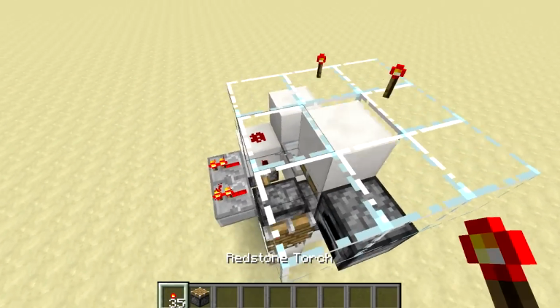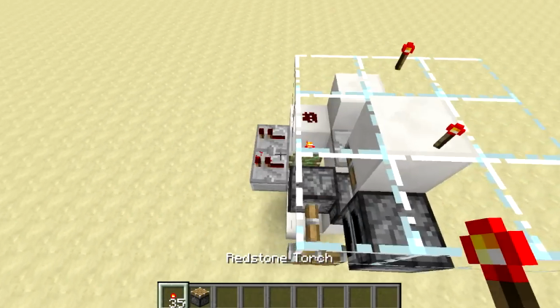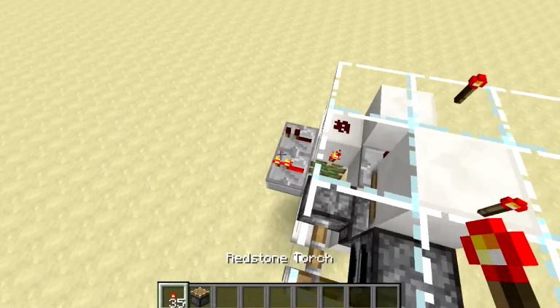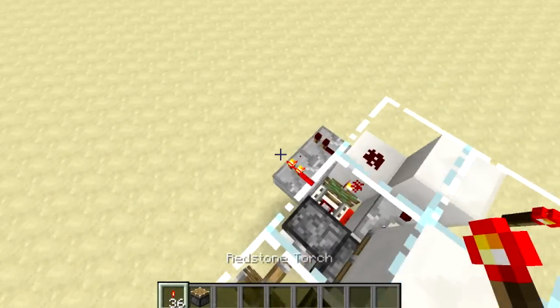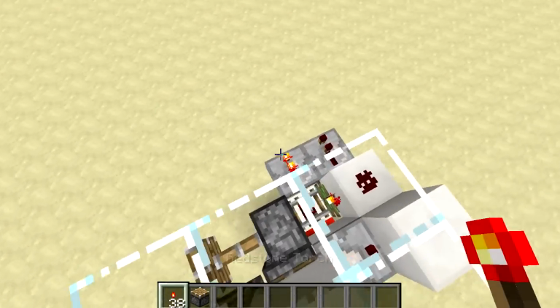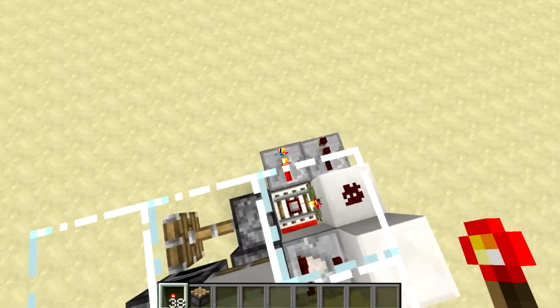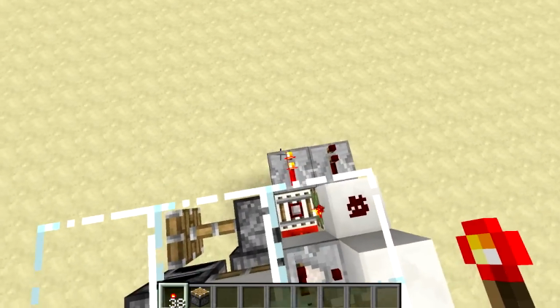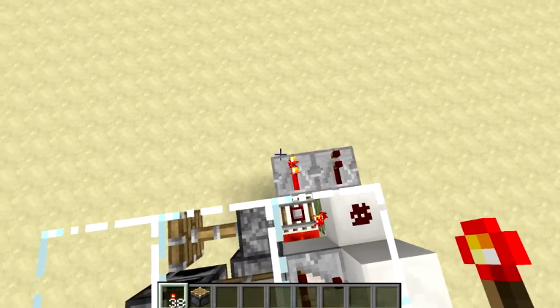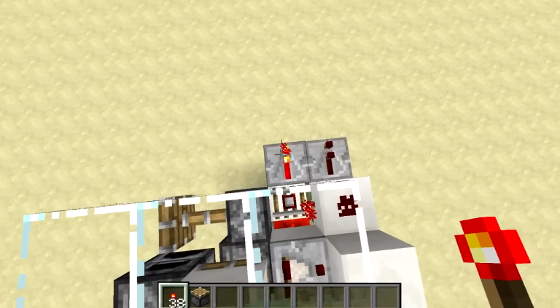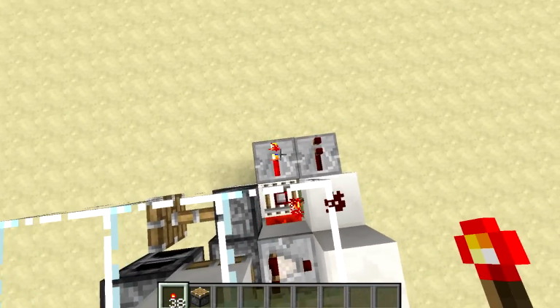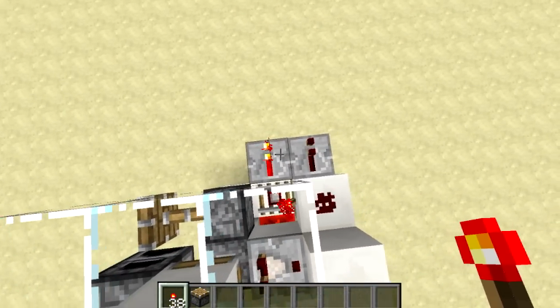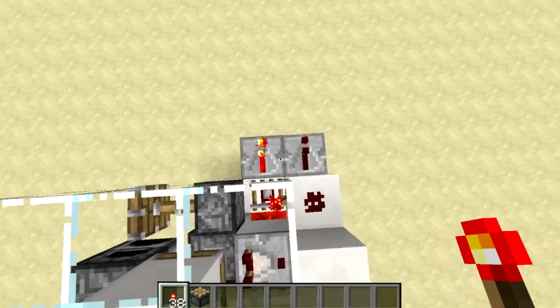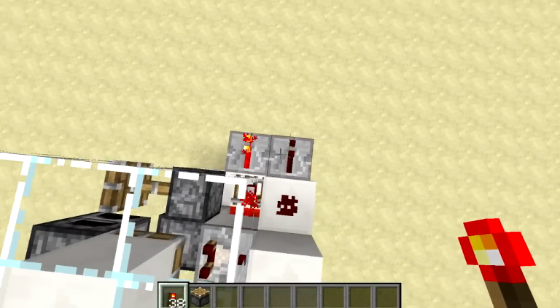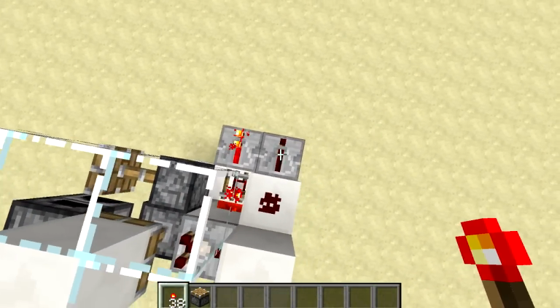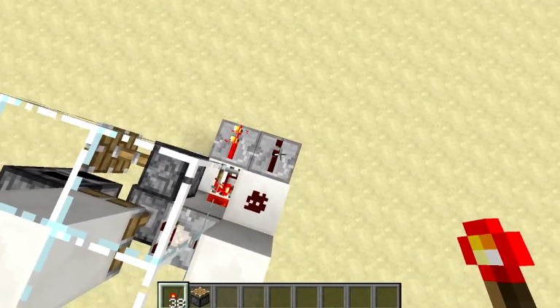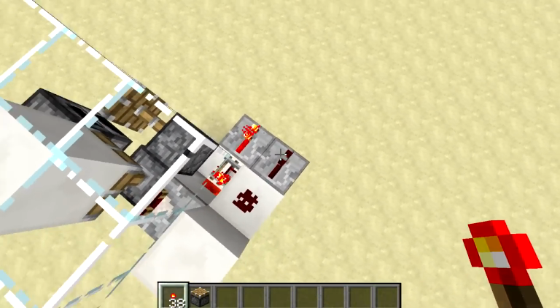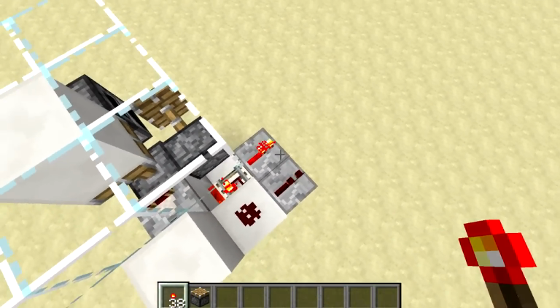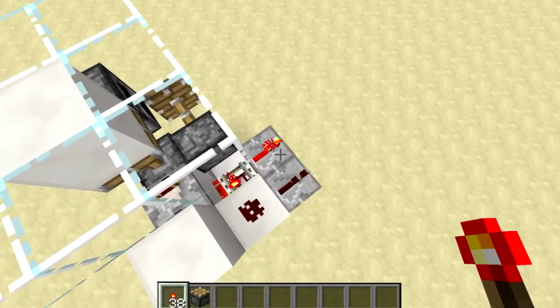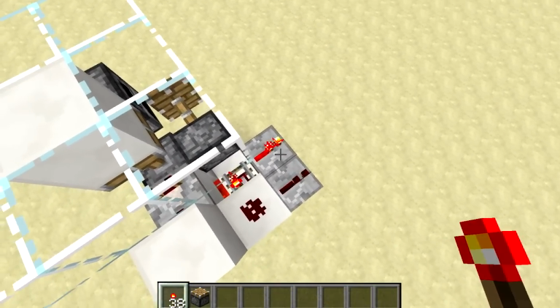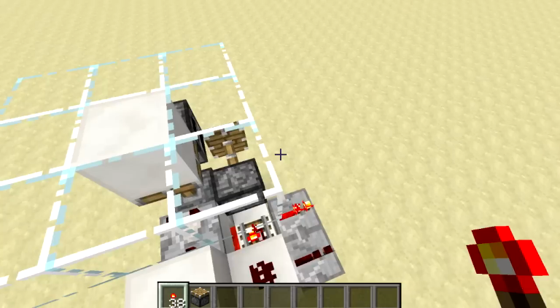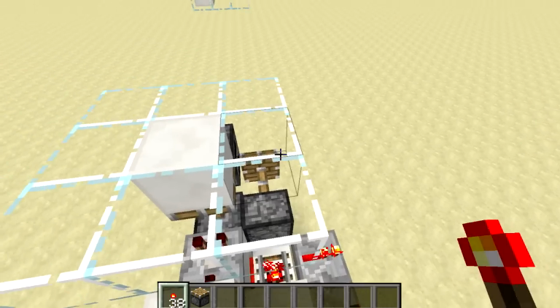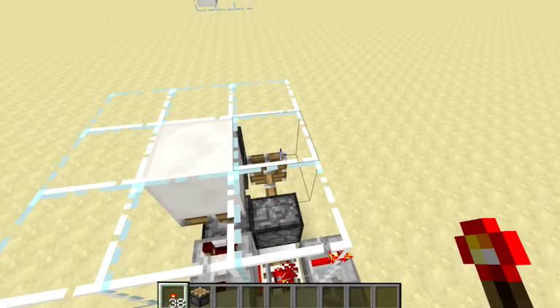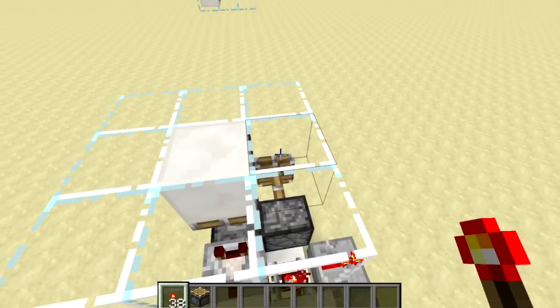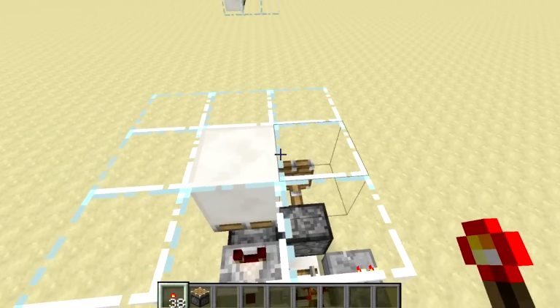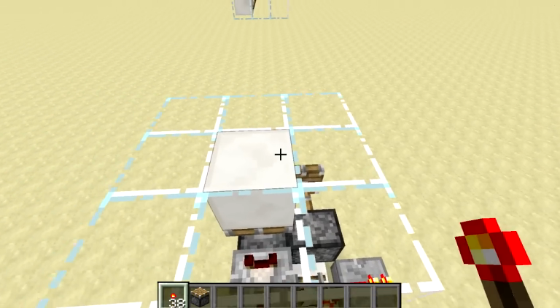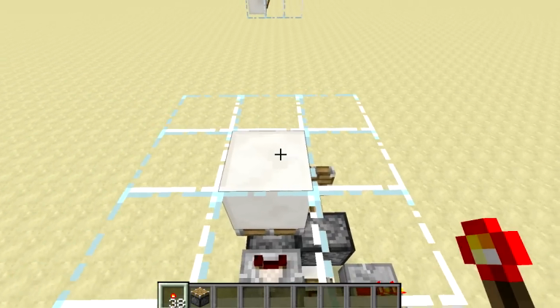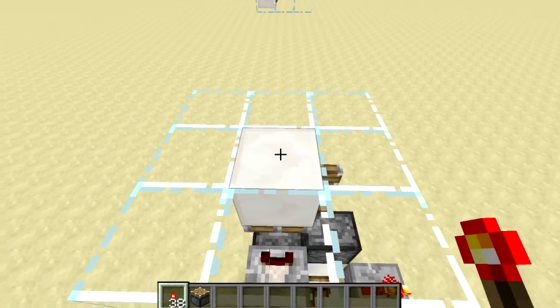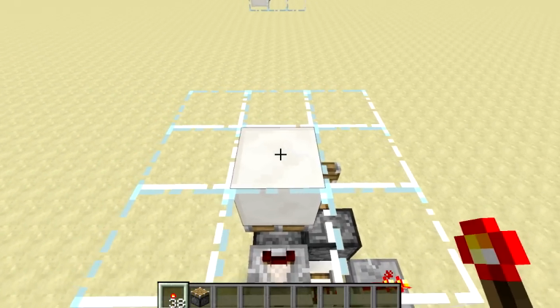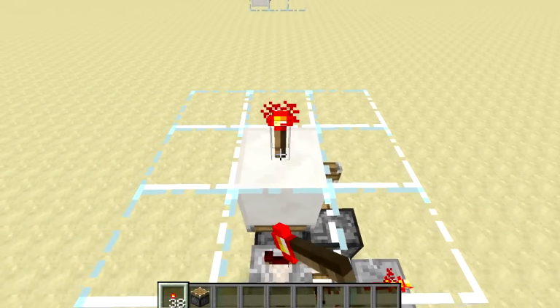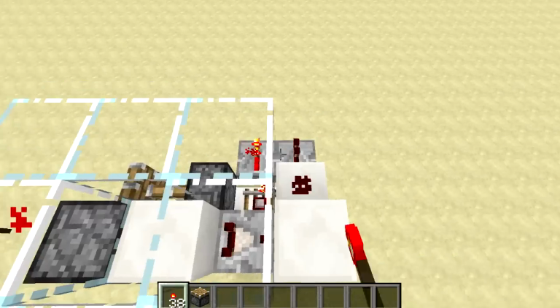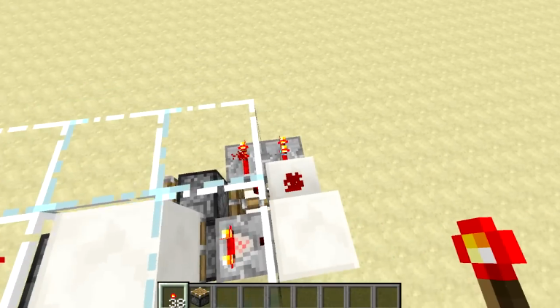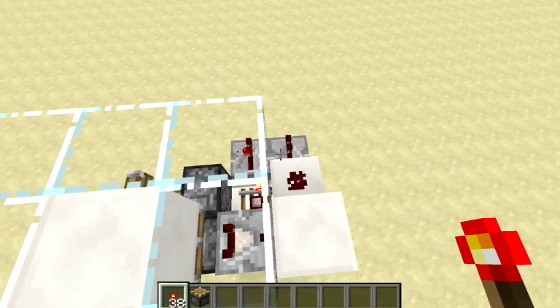Over here we have two outputs. These can either be off or on, and they will change state when you place down your torch.